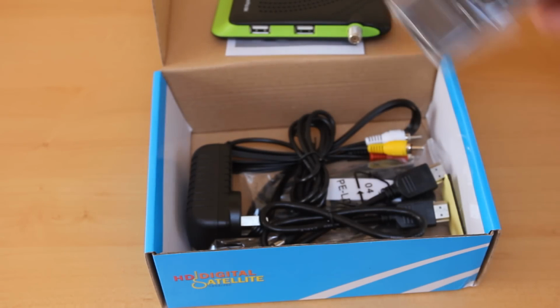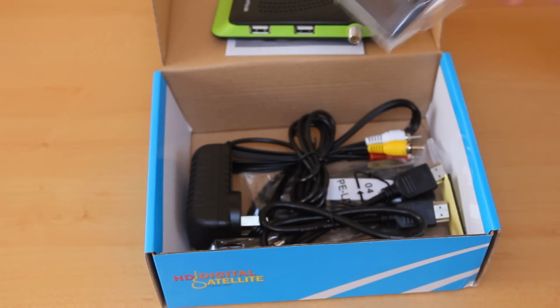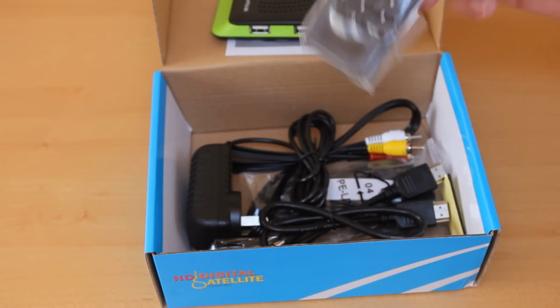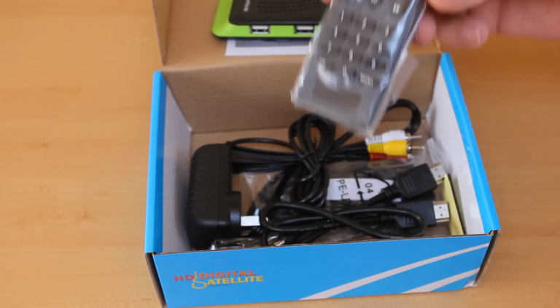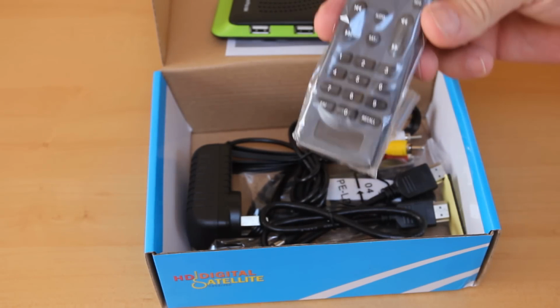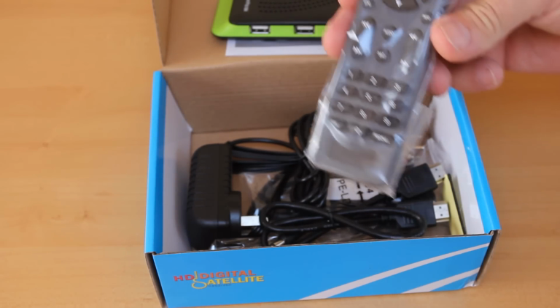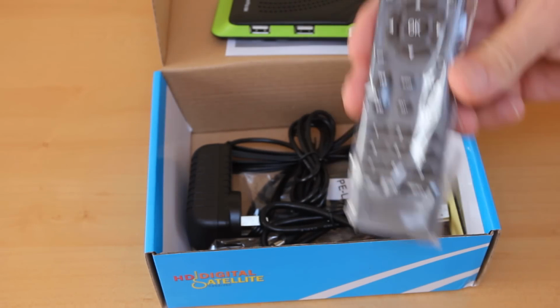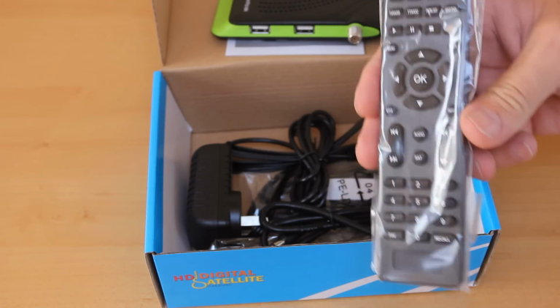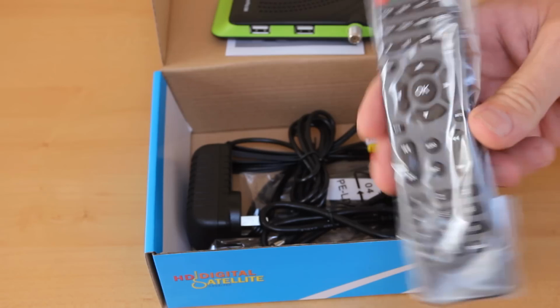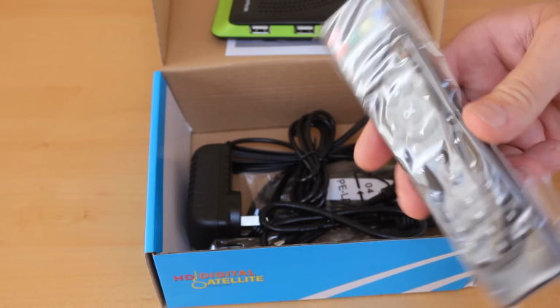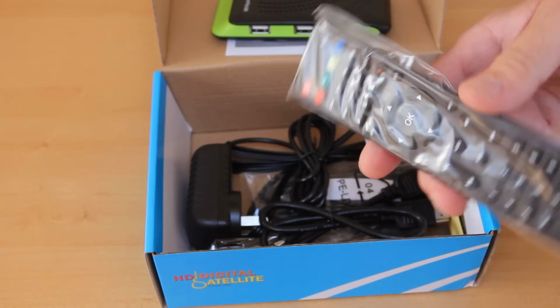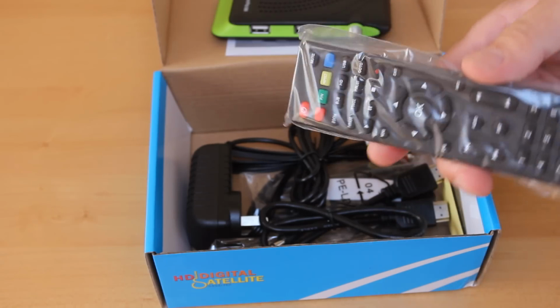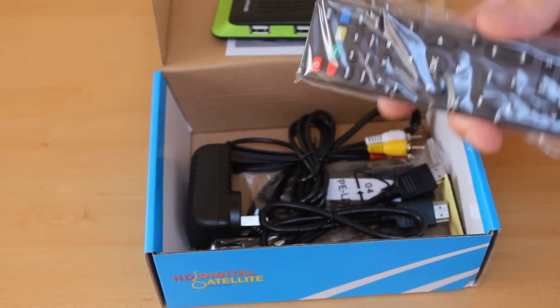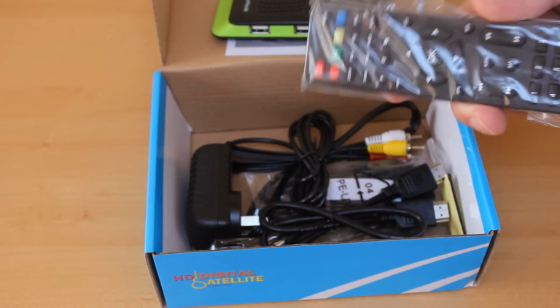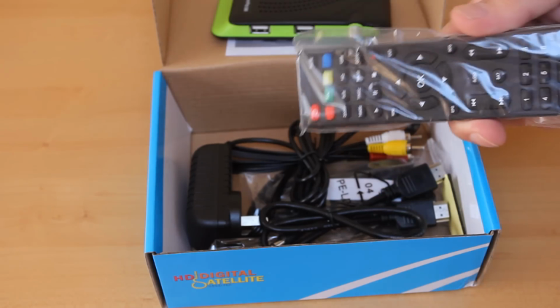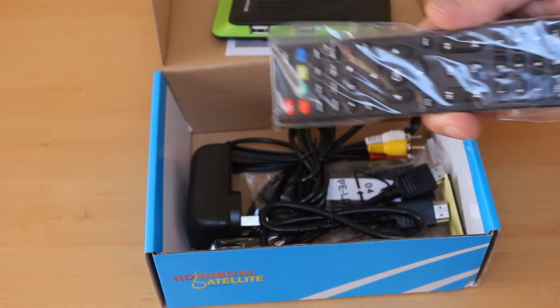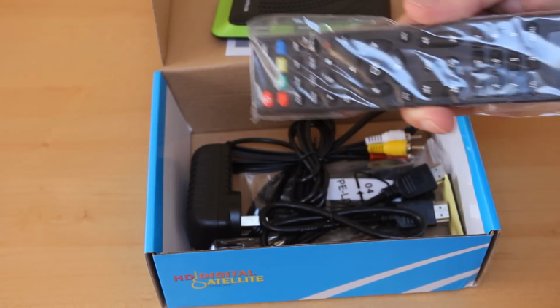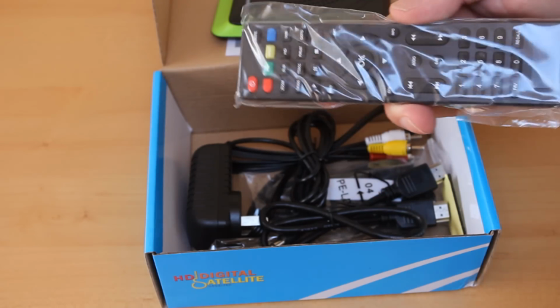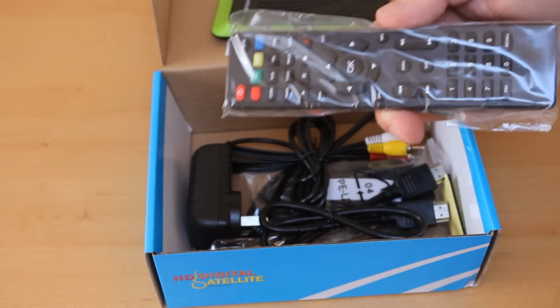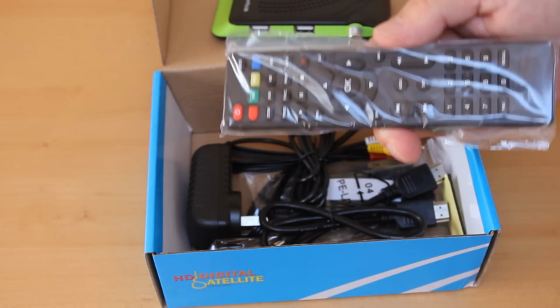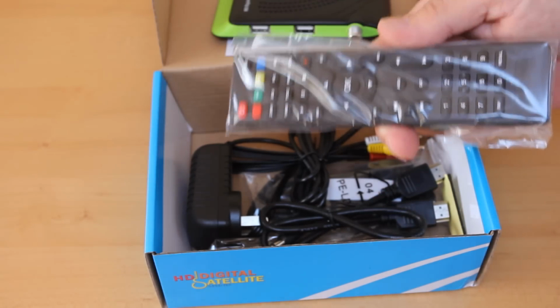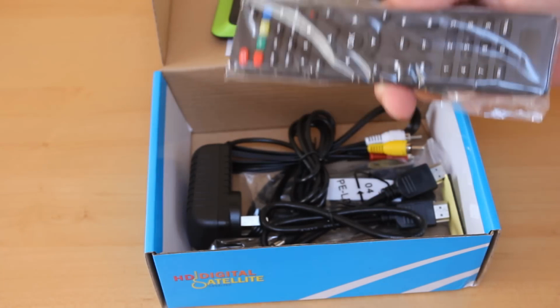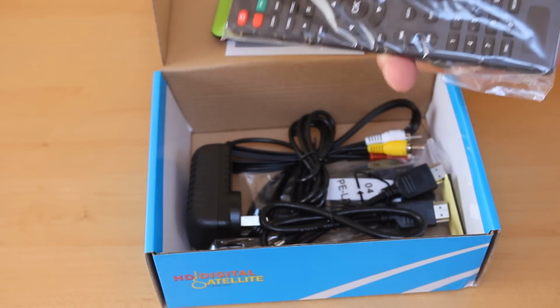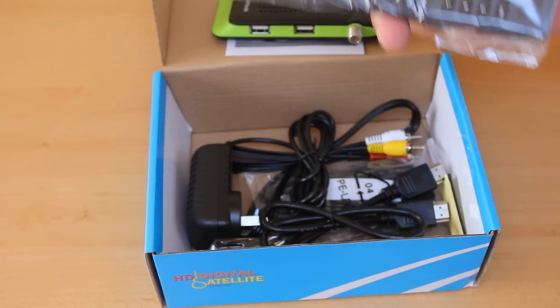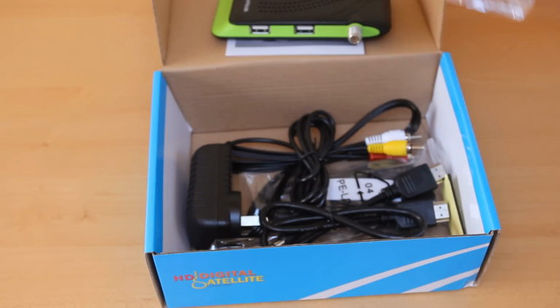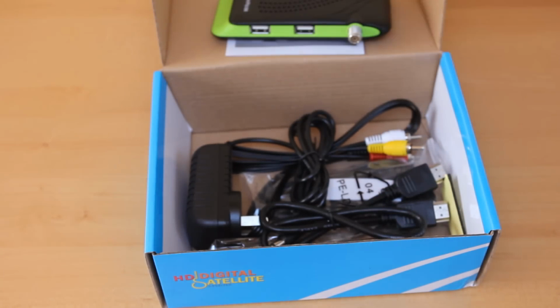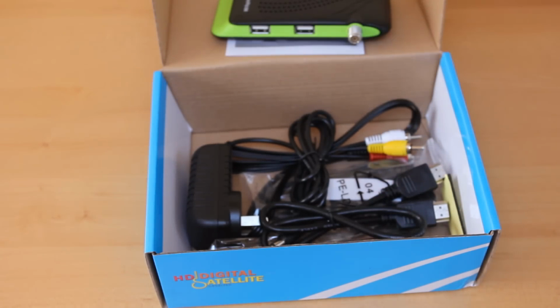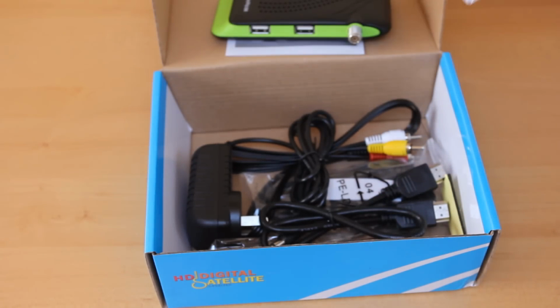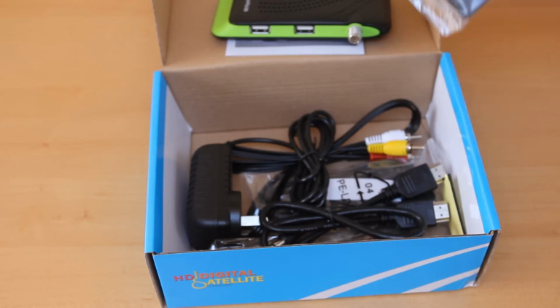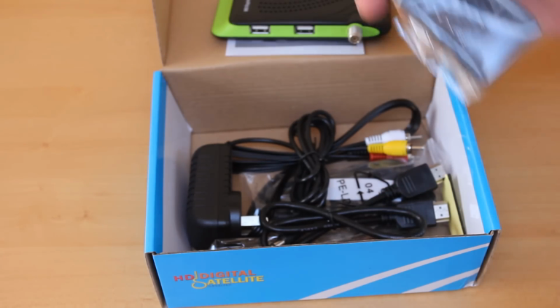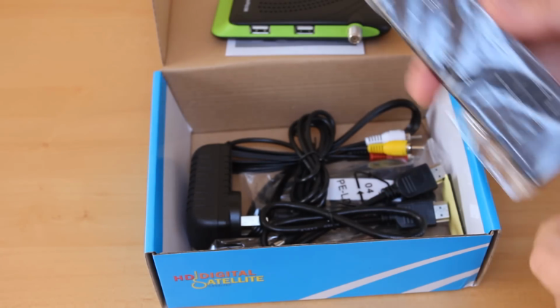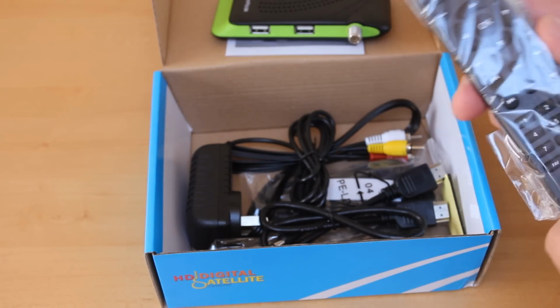Remote control. Notice there's no batteries with it — they're not allowed to post batteries.